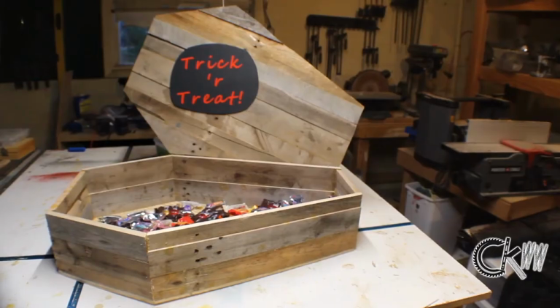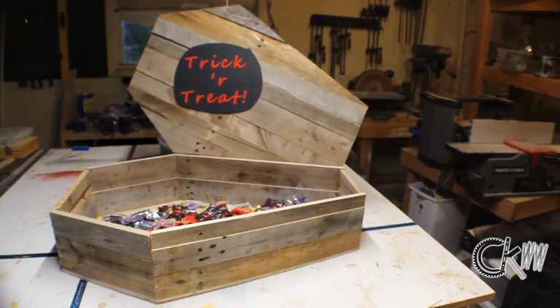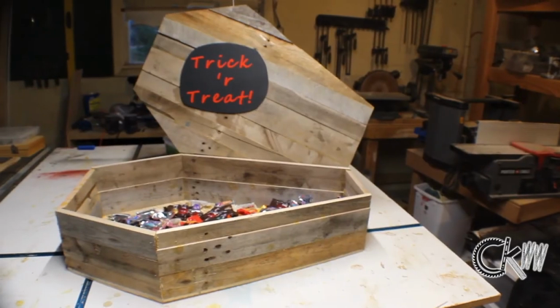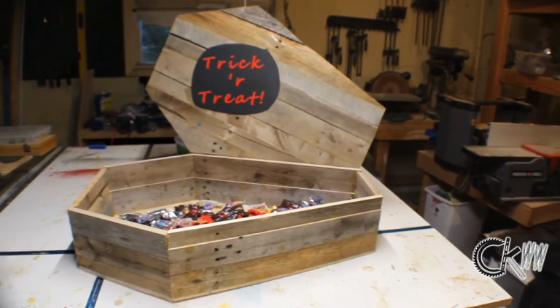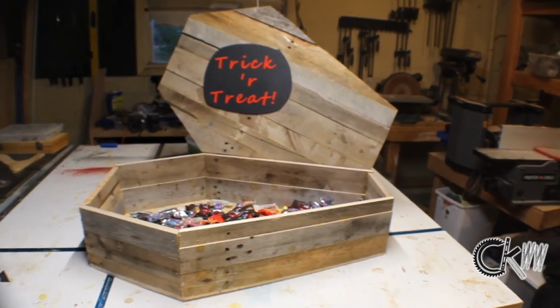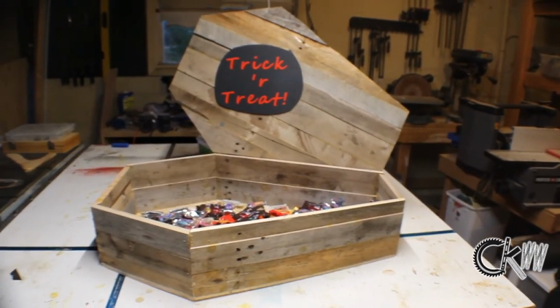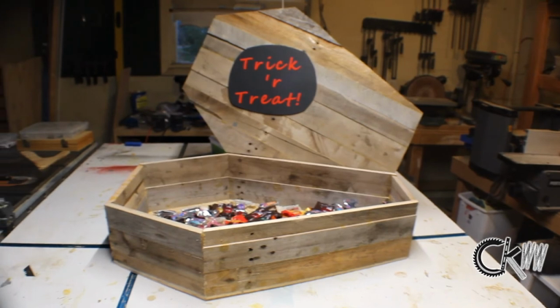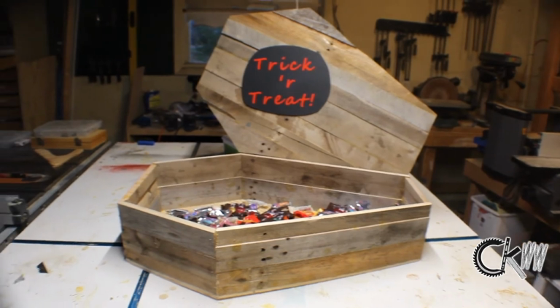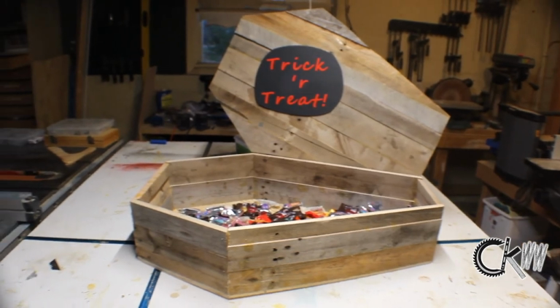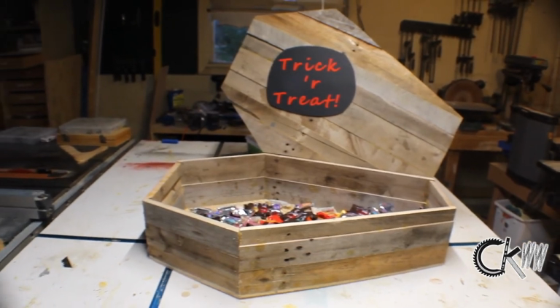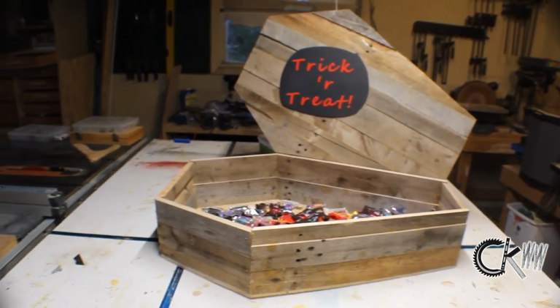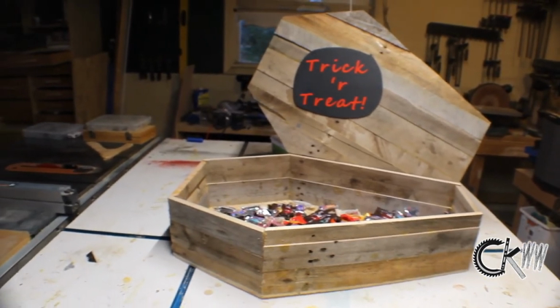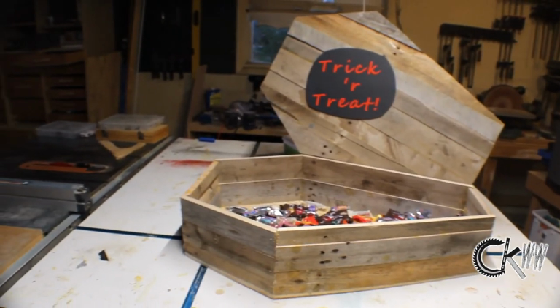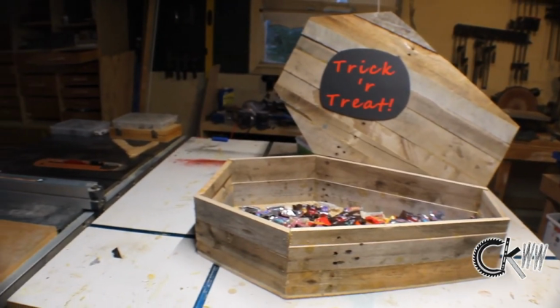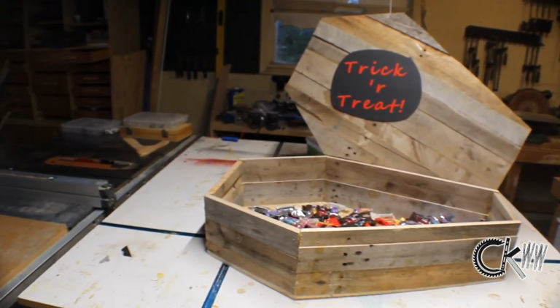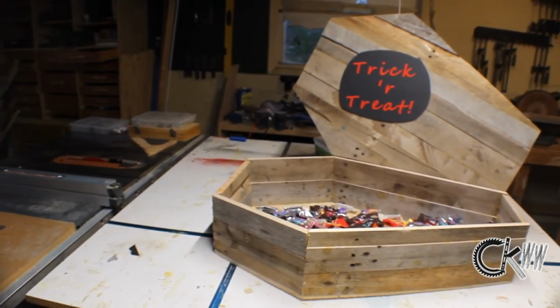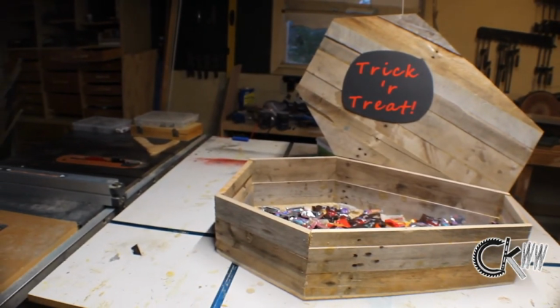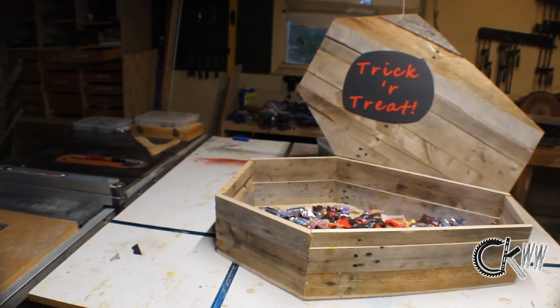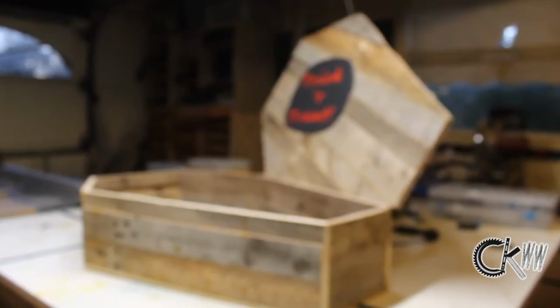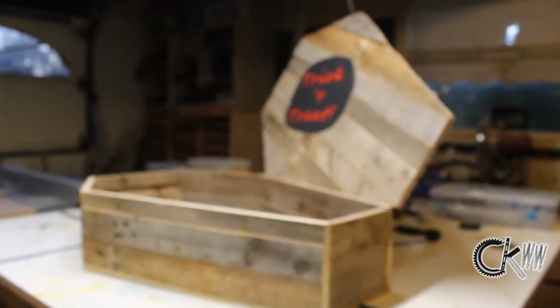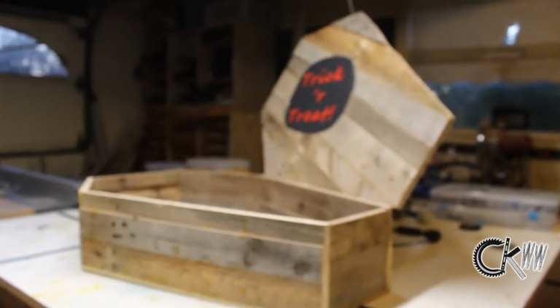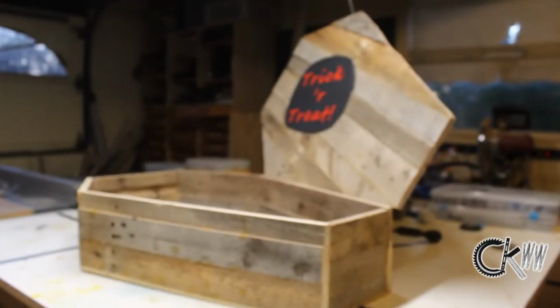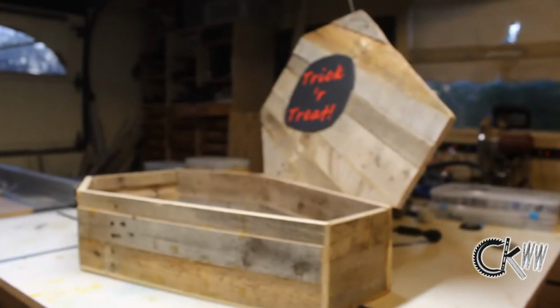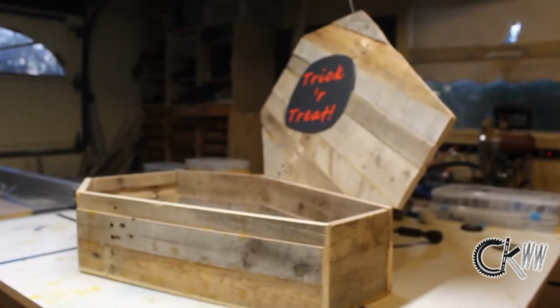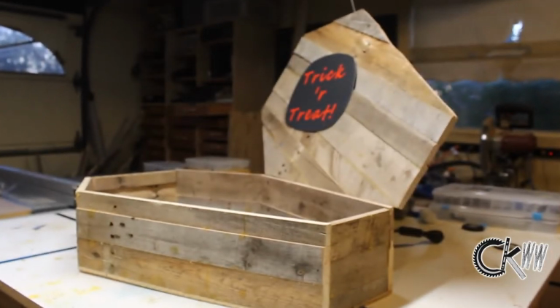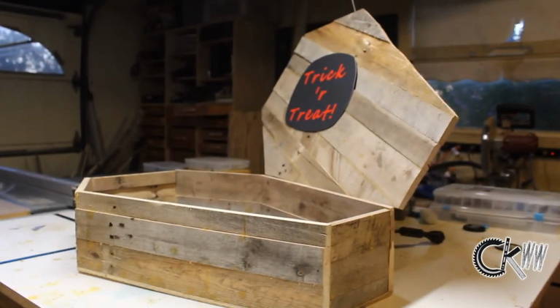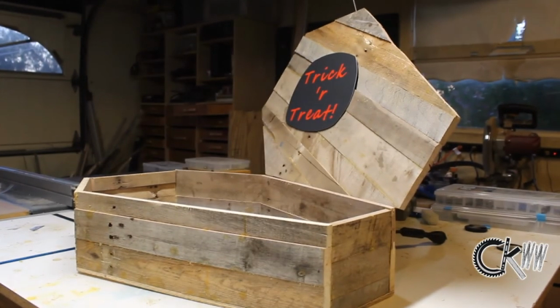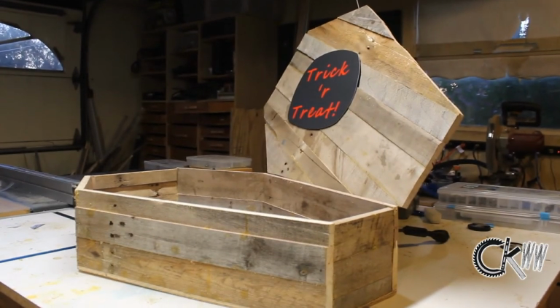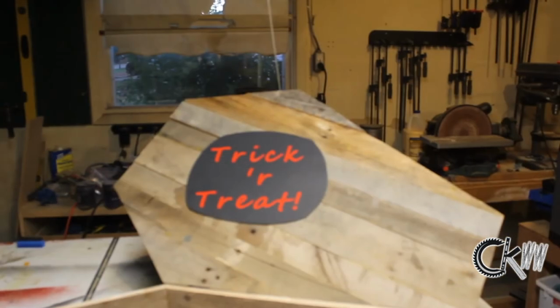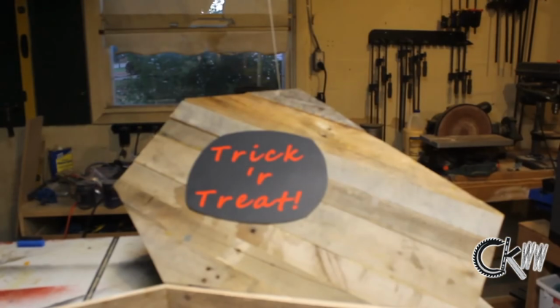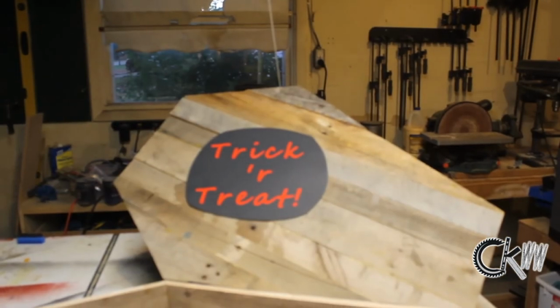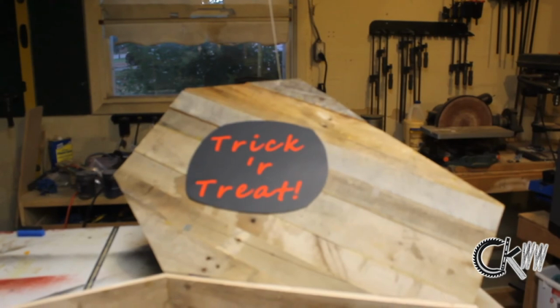Here's the finished product. I decided to add some hinges to it real quick, a little decoration from my silhouette, and it's done.